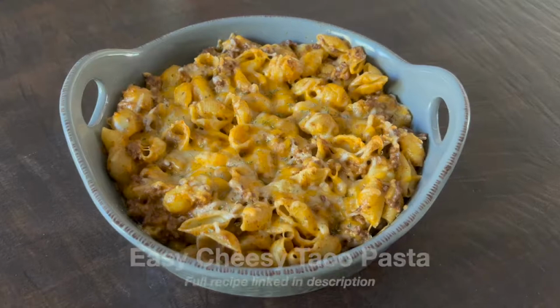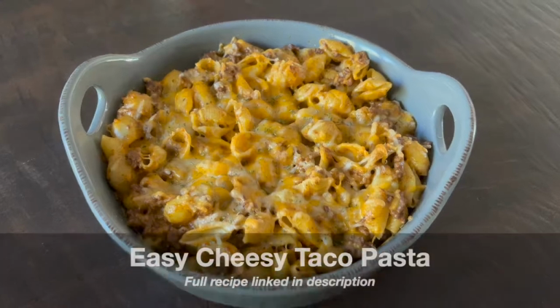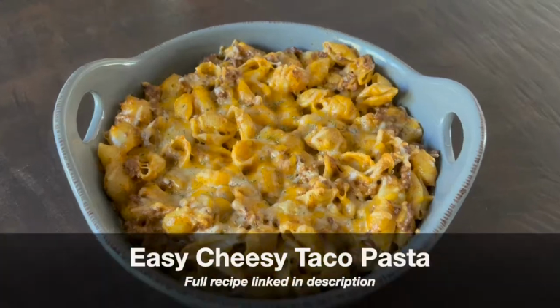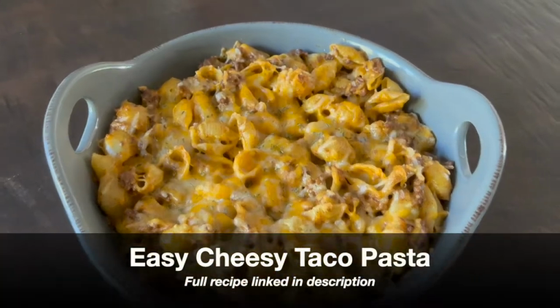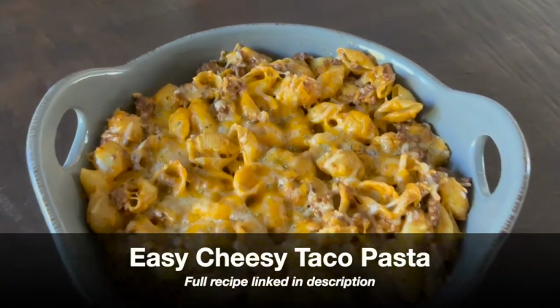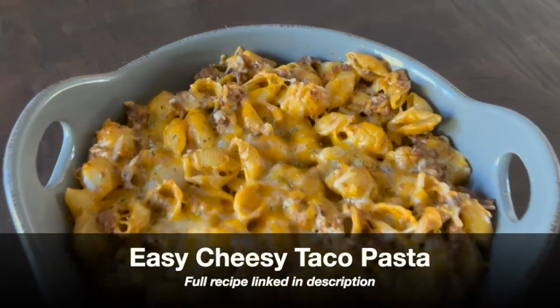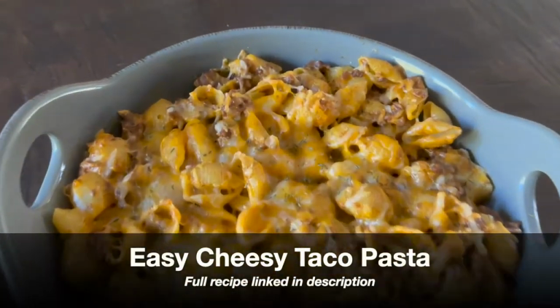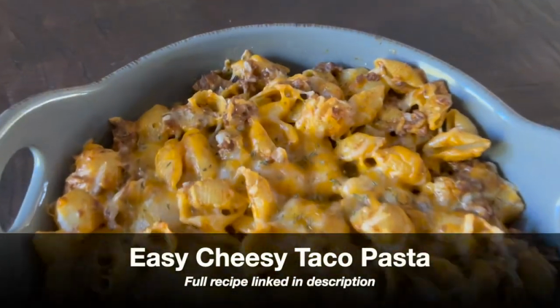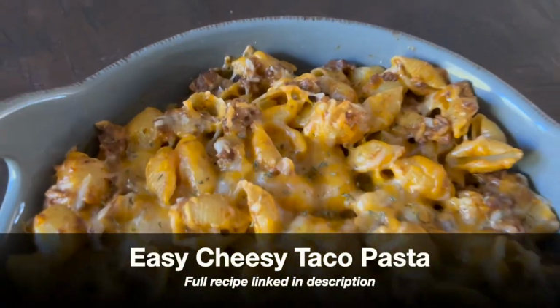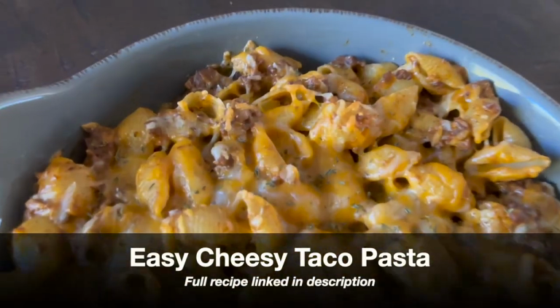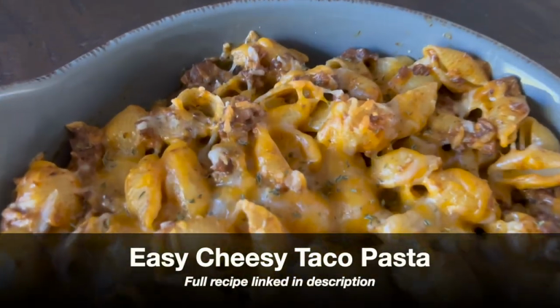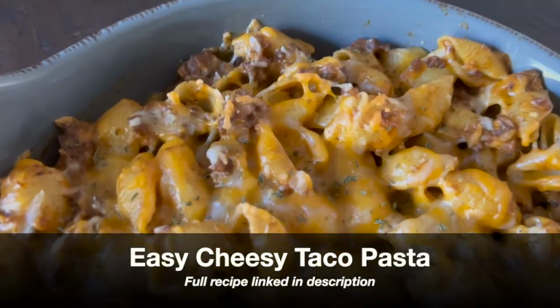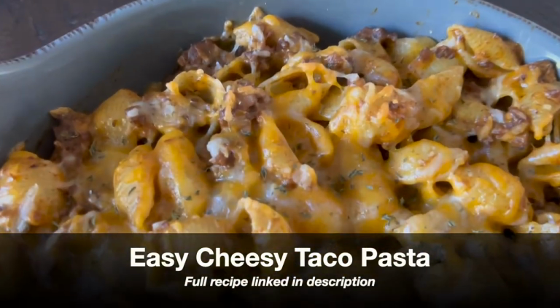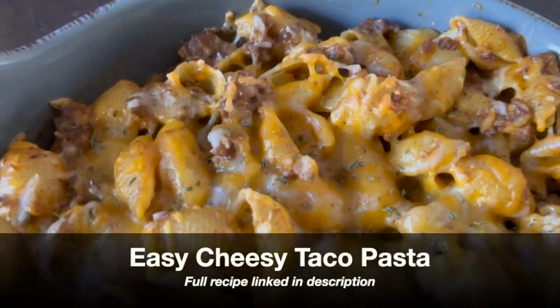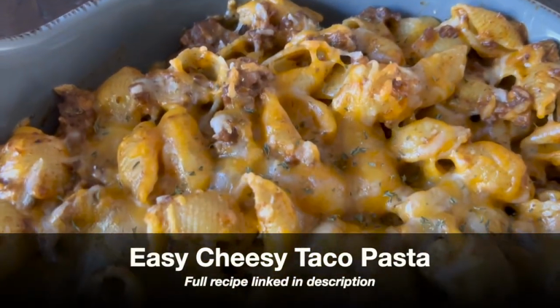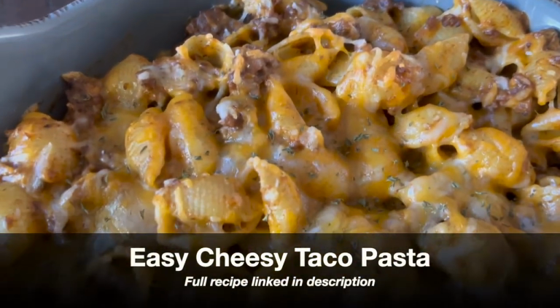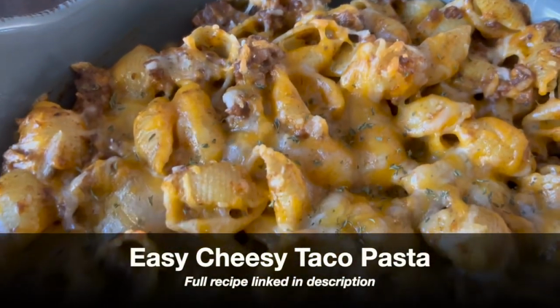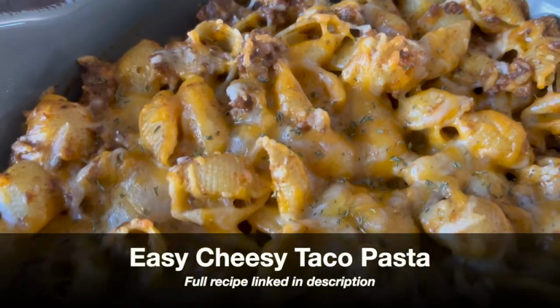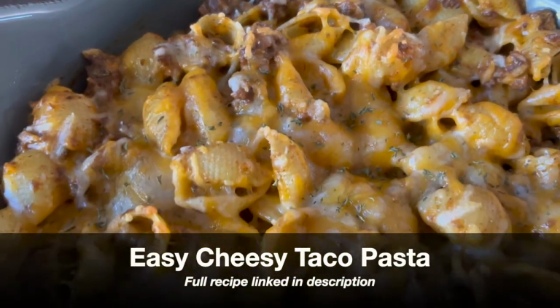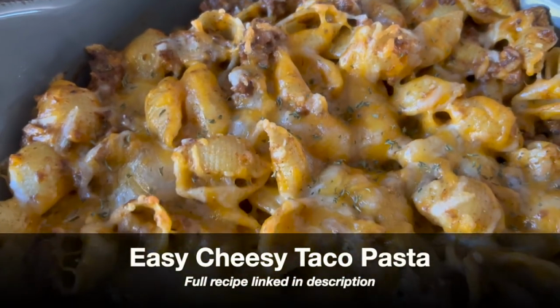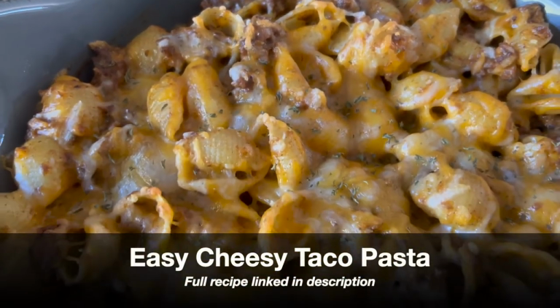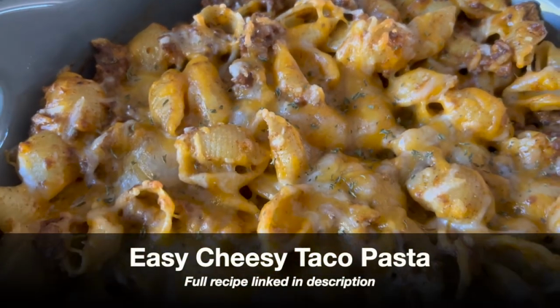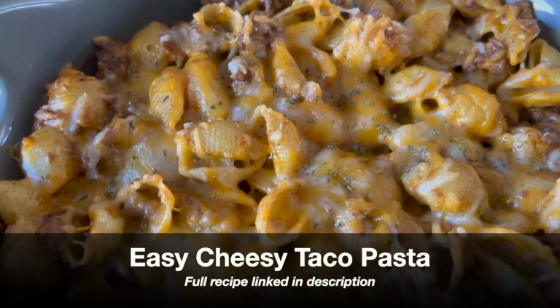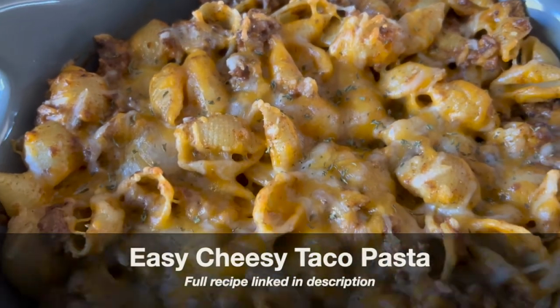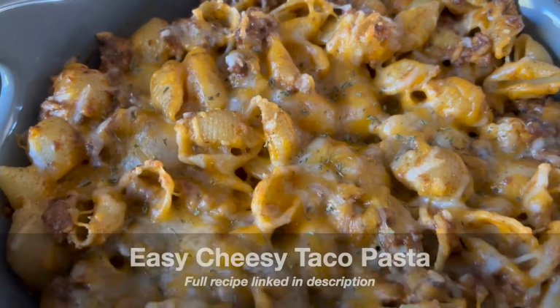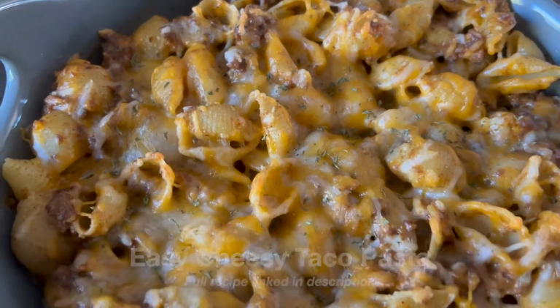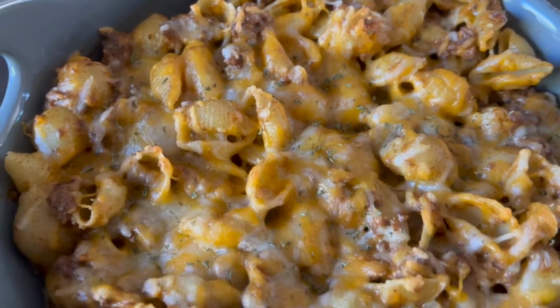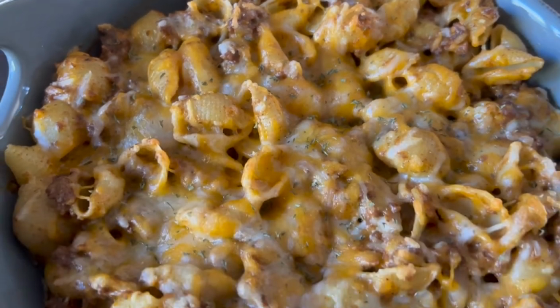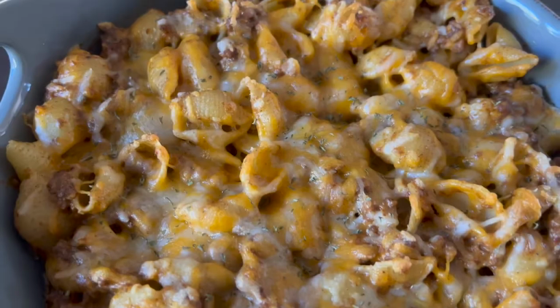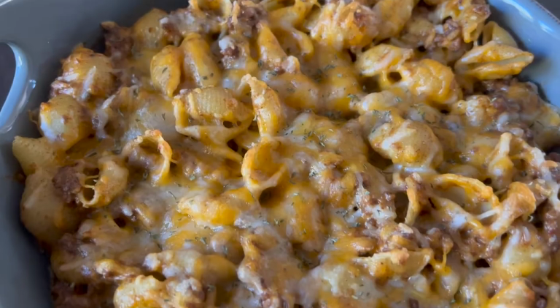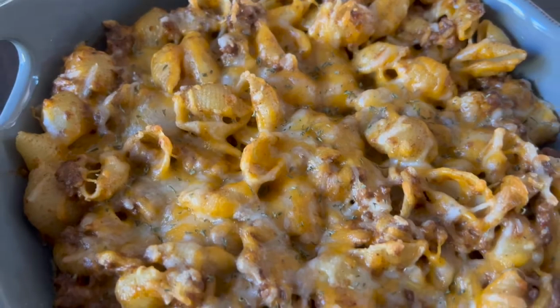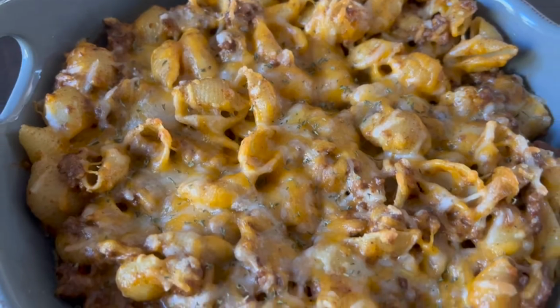Today we're making my delicious easy cheesy taco pasta, which only takes 20 minutes to make.